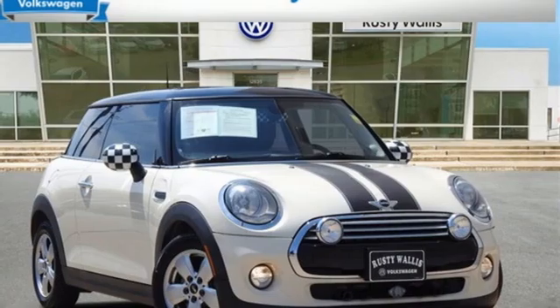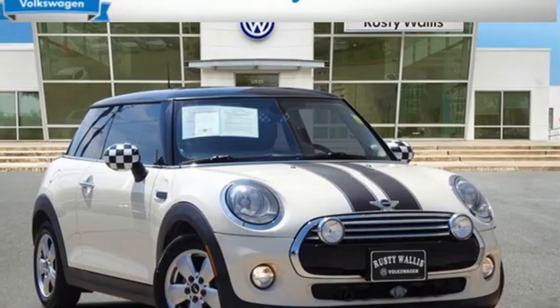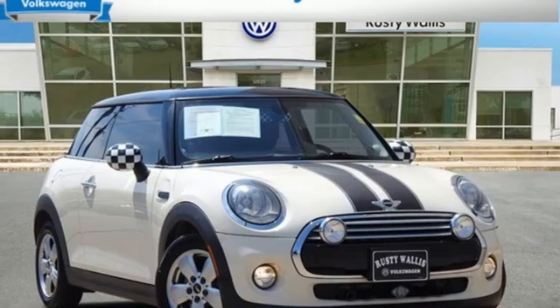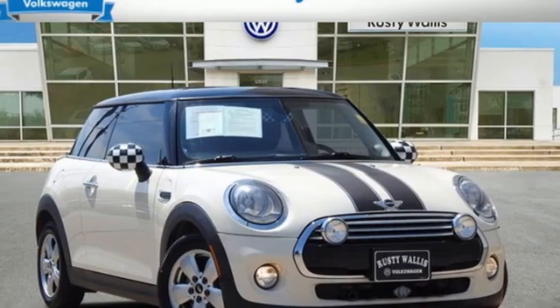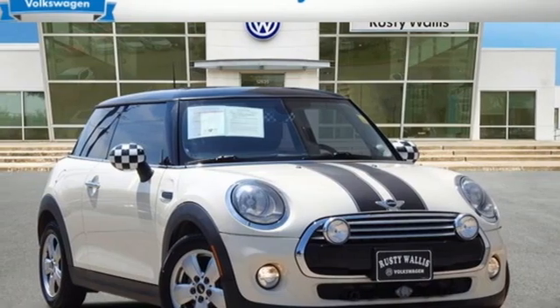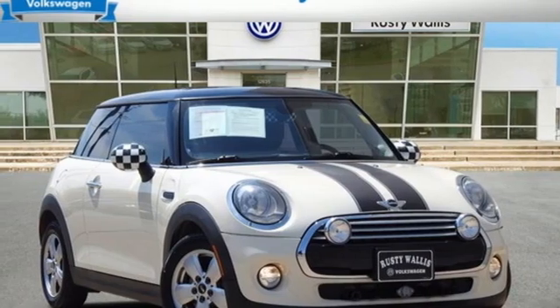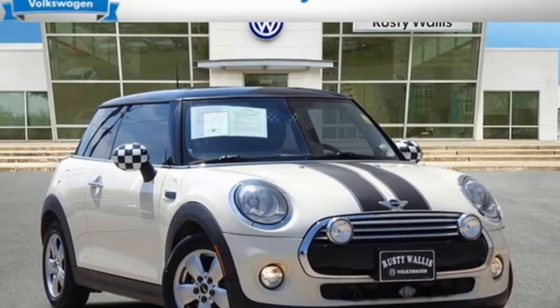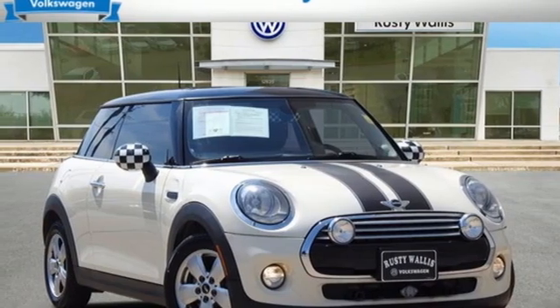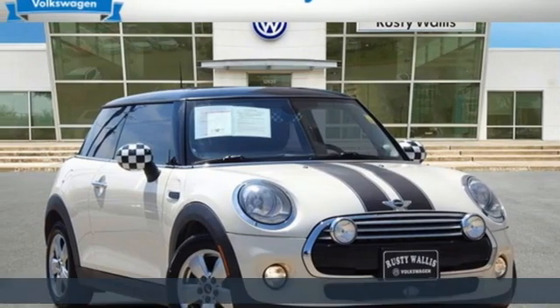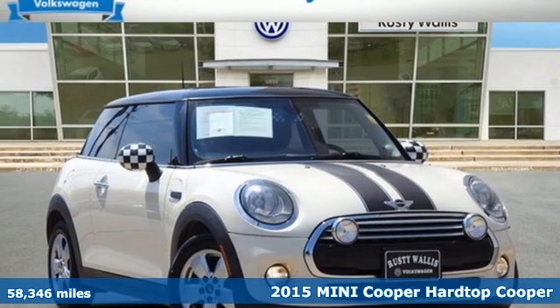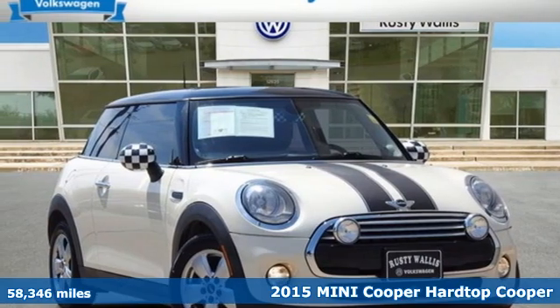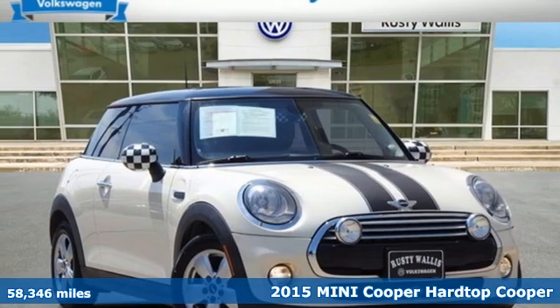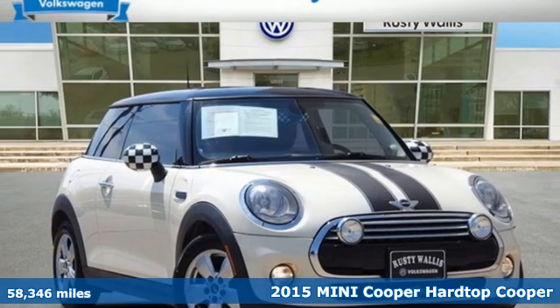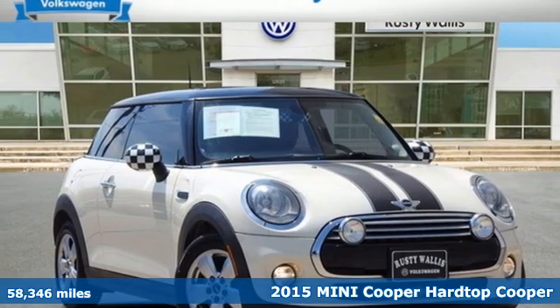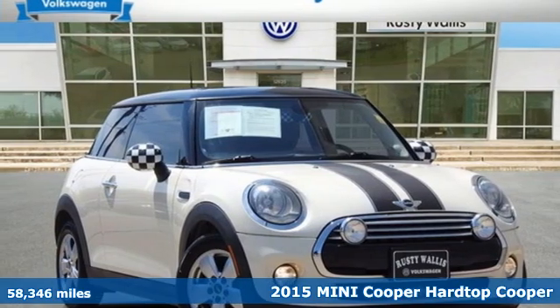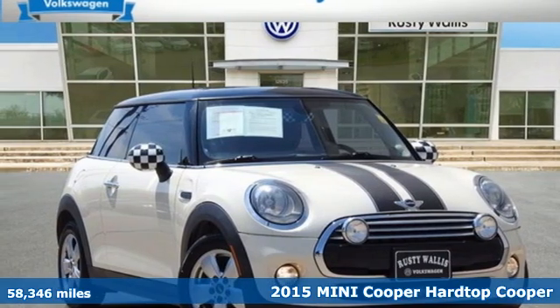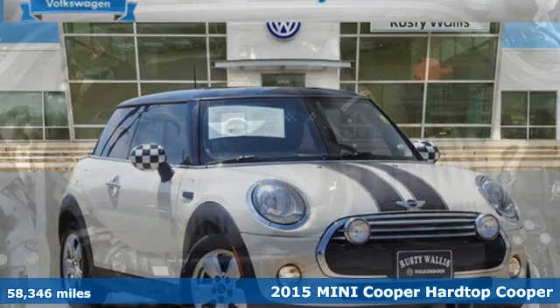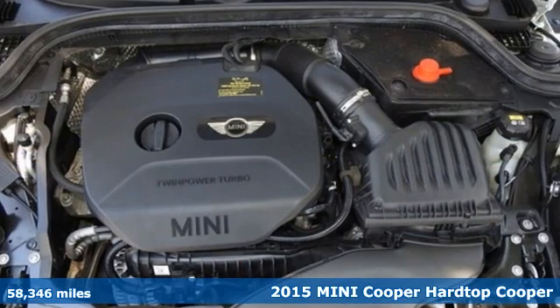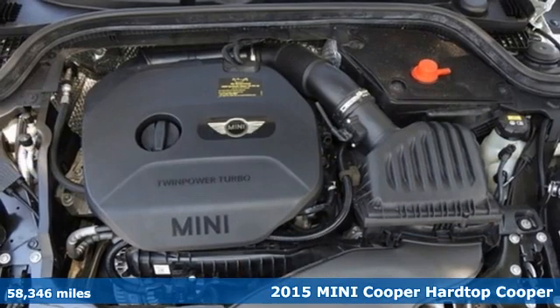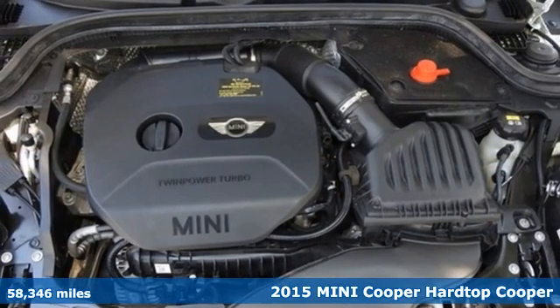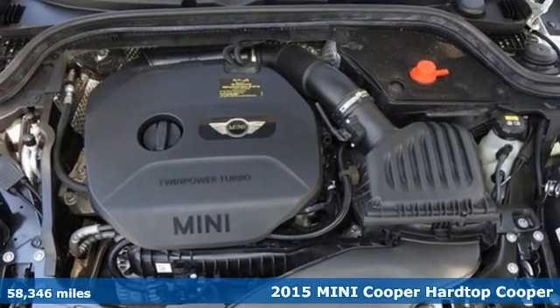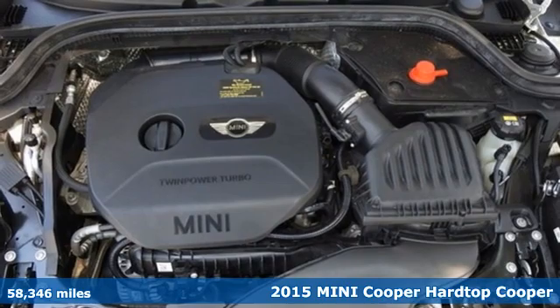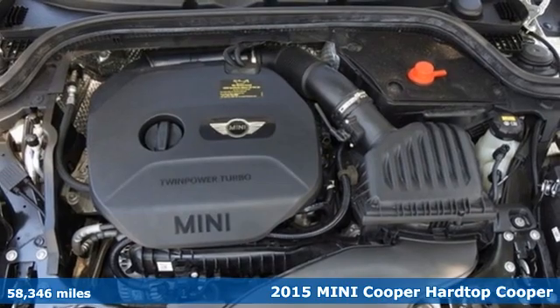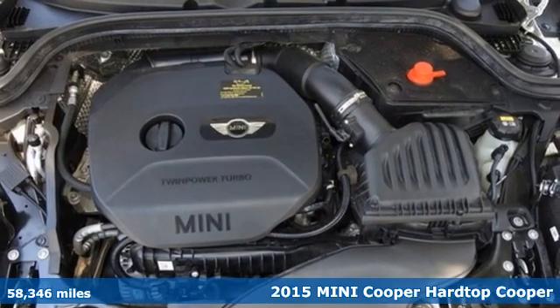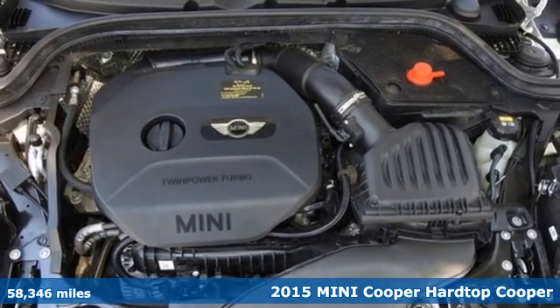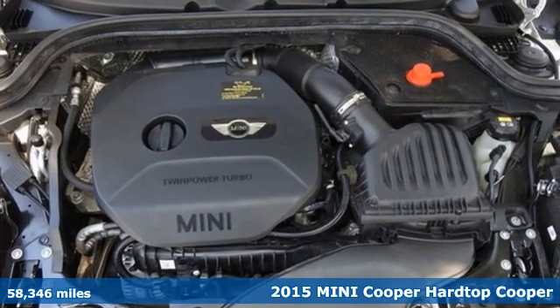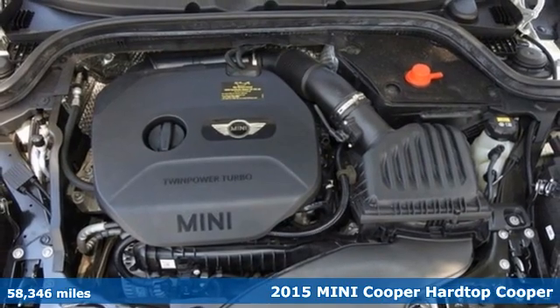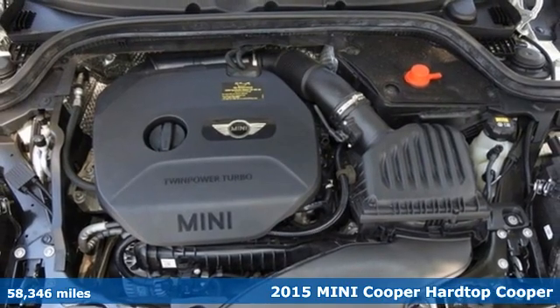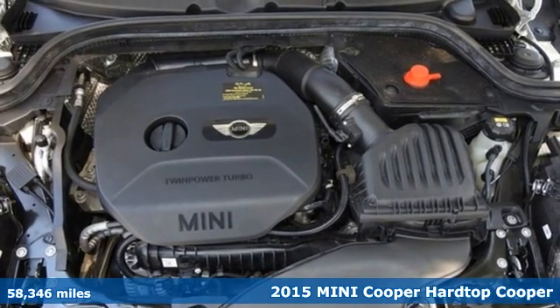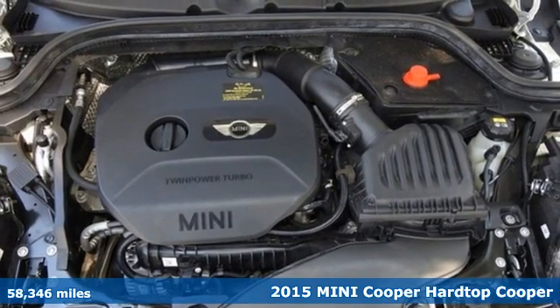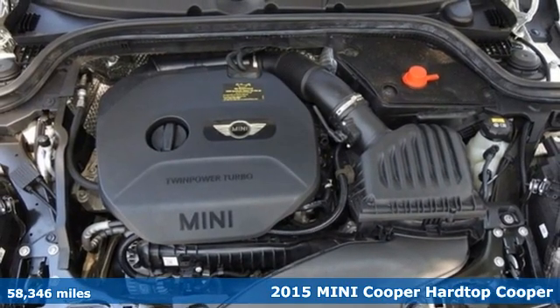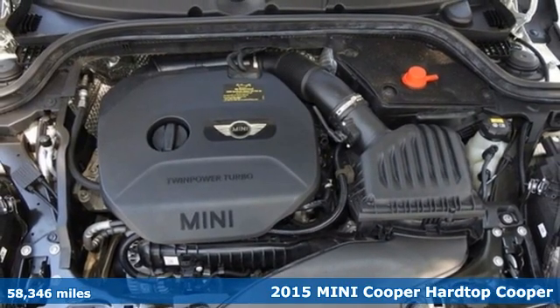It's a 2015 Mini Cooper Hardtop. Efficiency, fun, and freedom. Welcome to Mini.